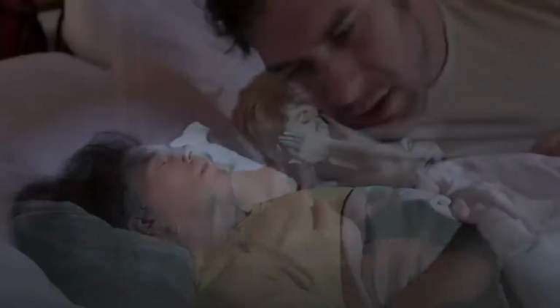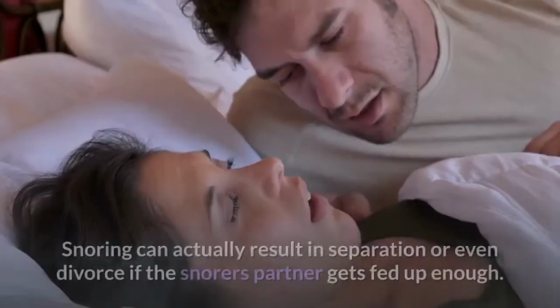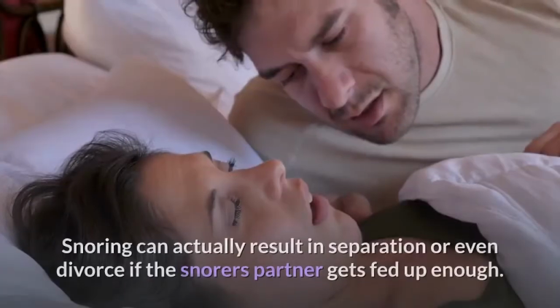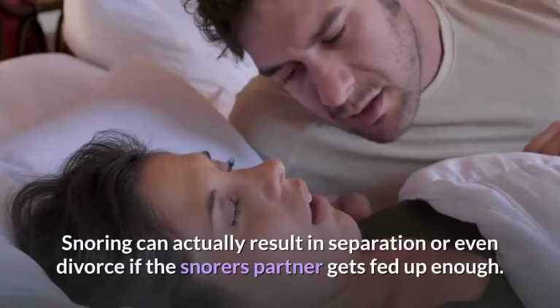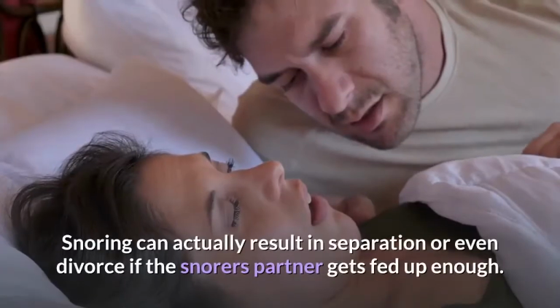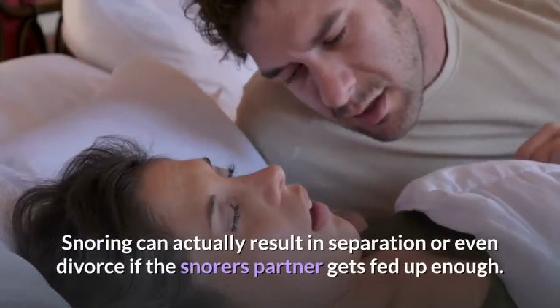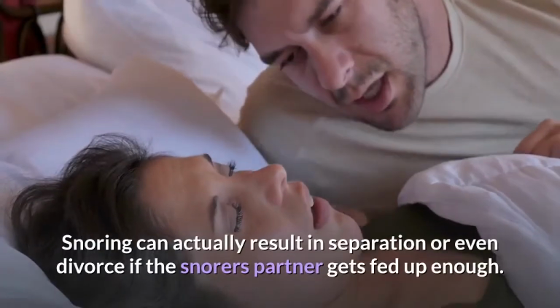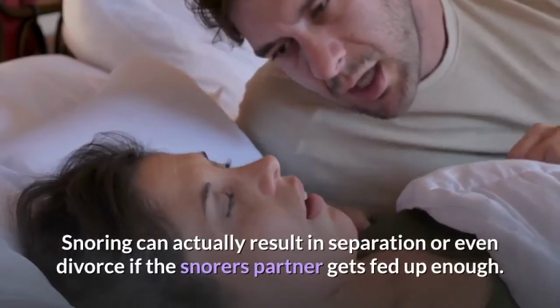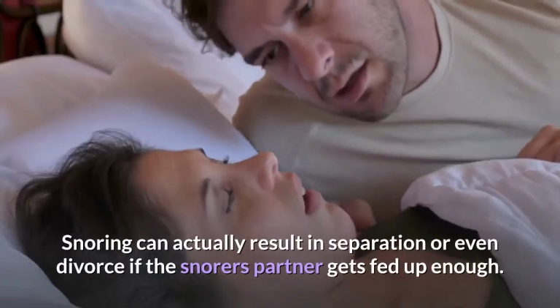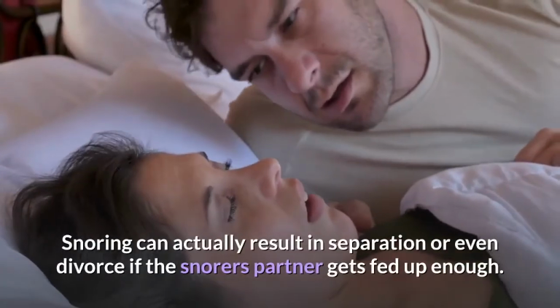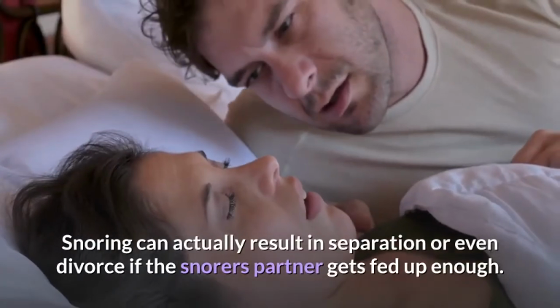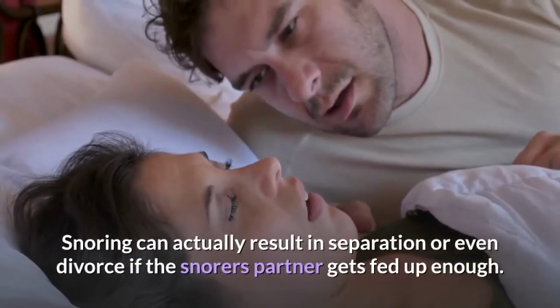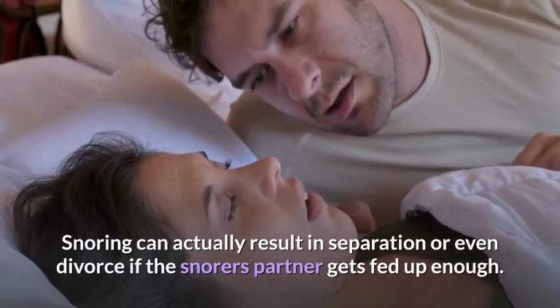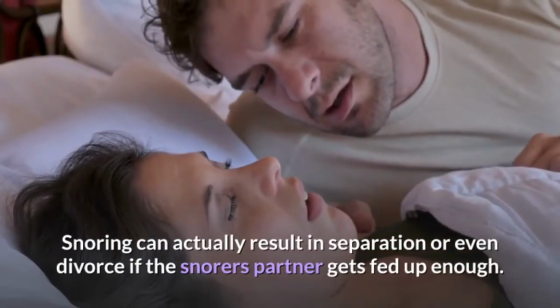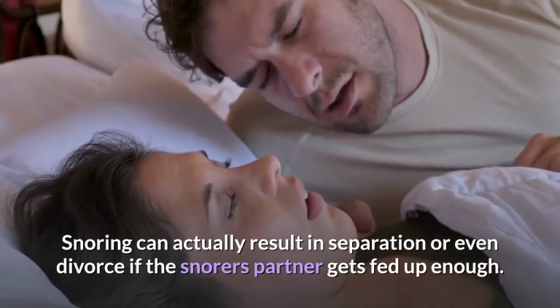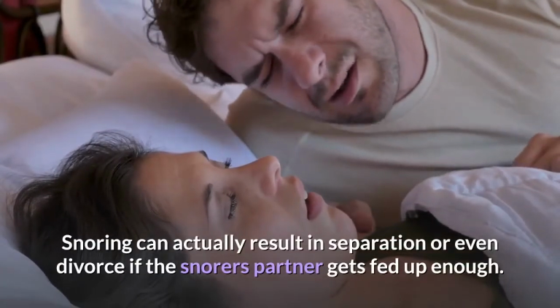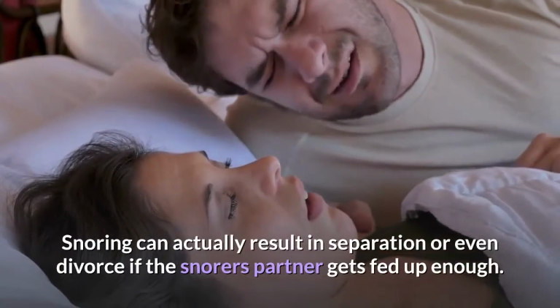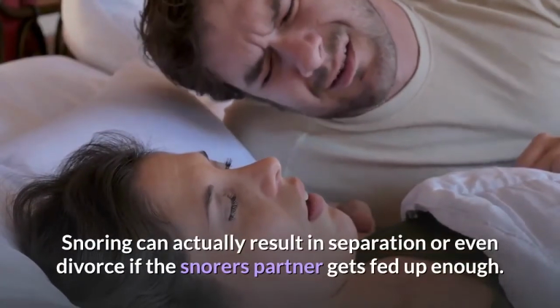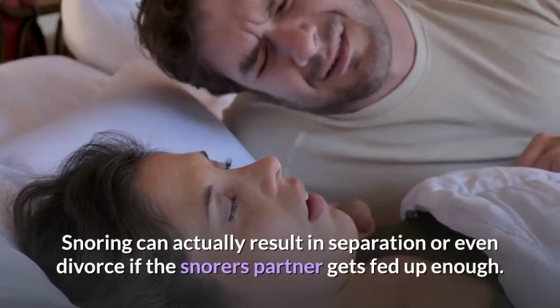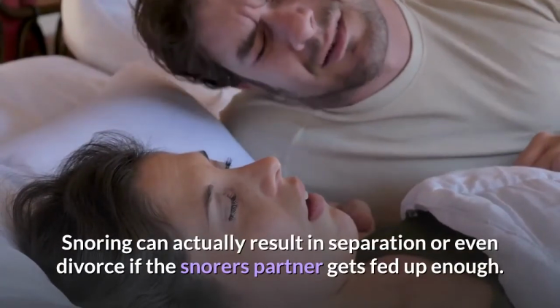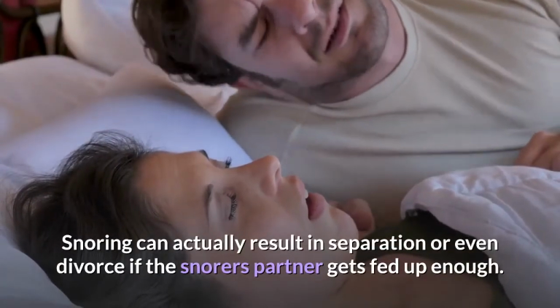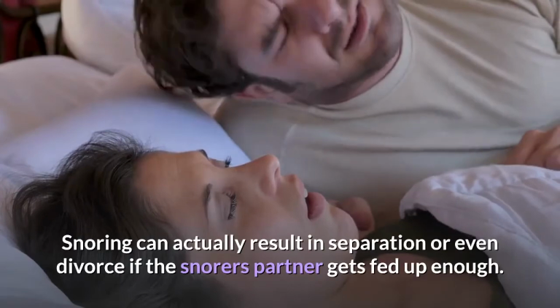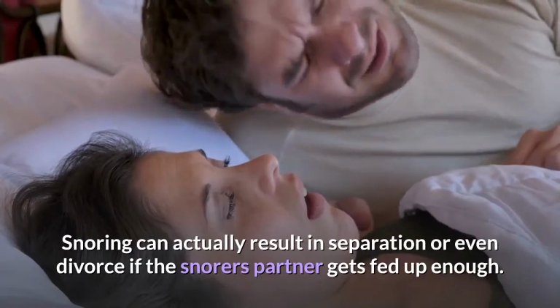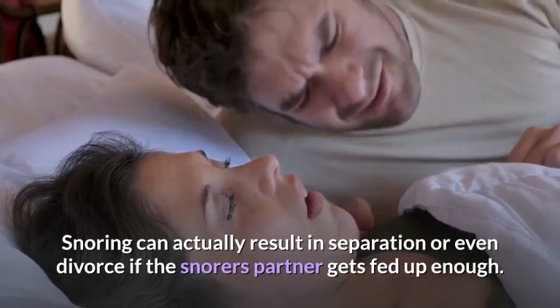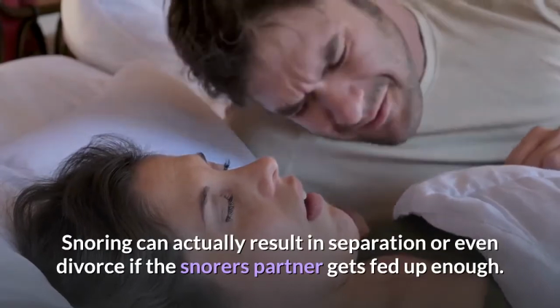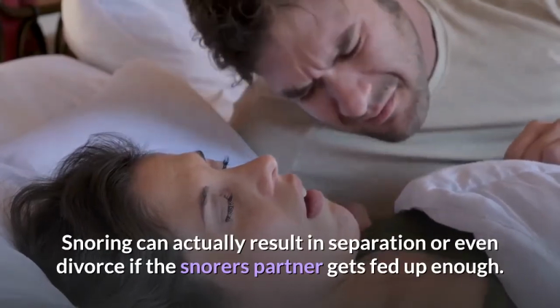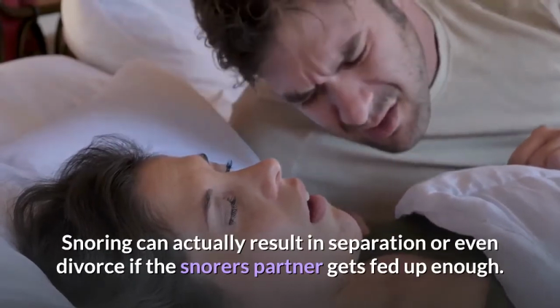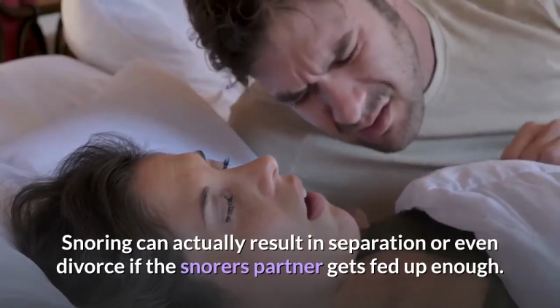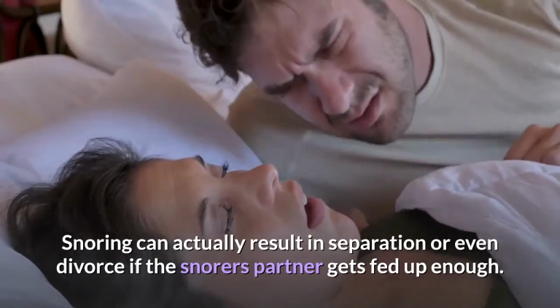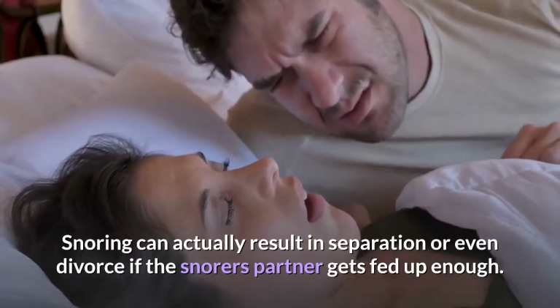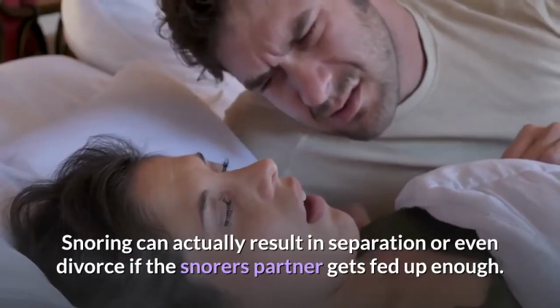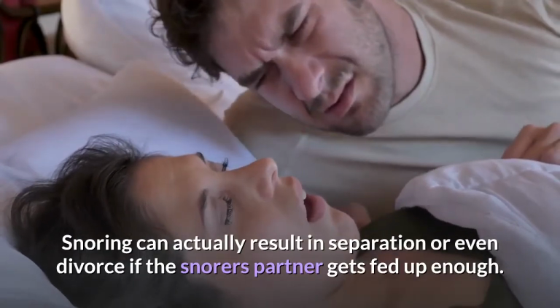Snoring can actually result in separation or even divorce if the snorer's partner gets fed up enough.